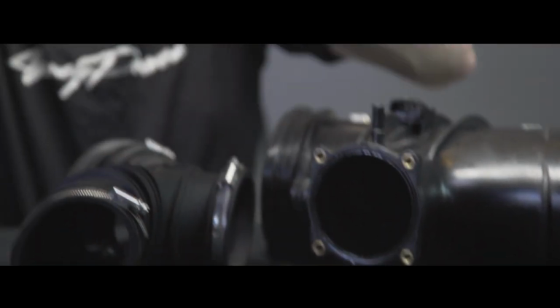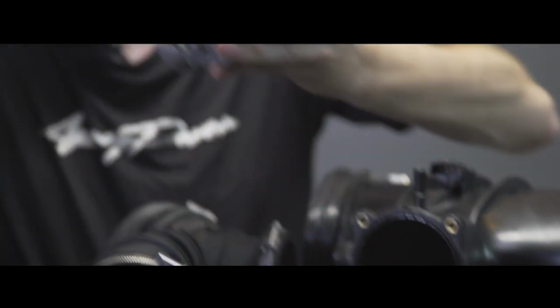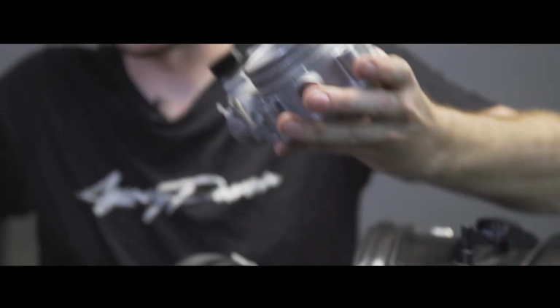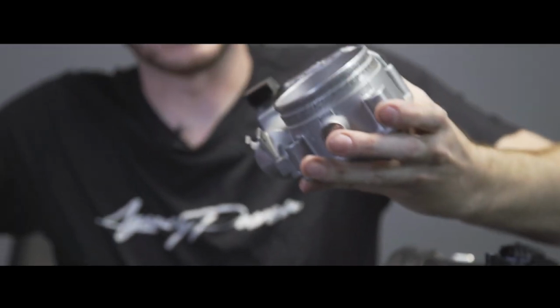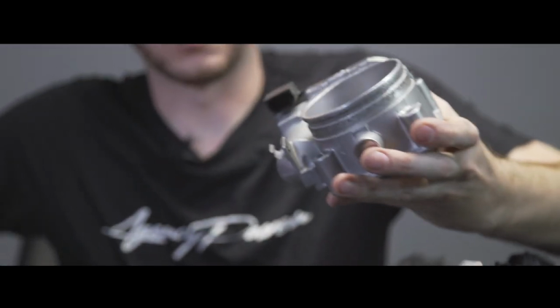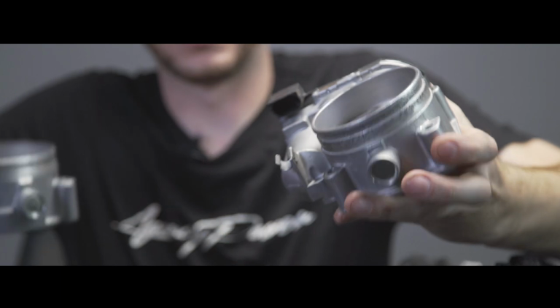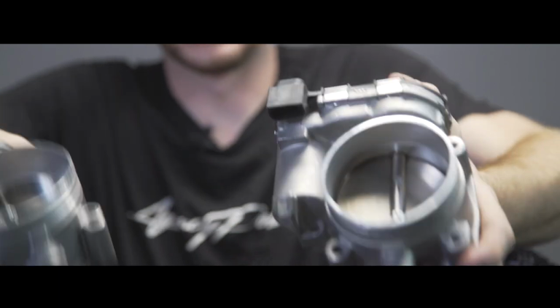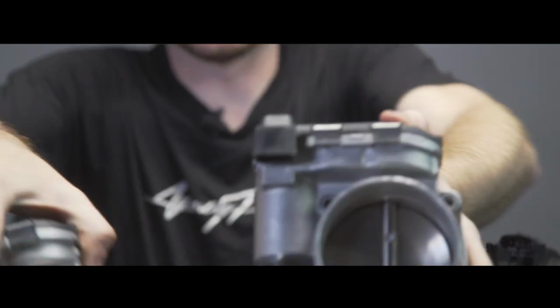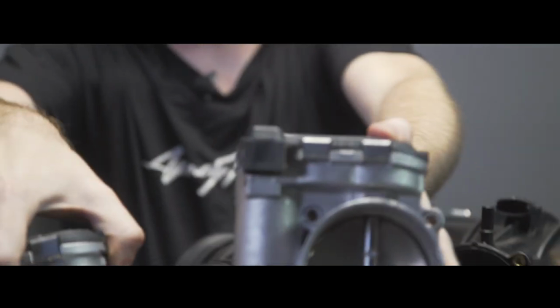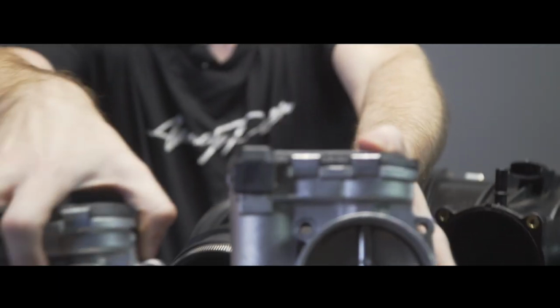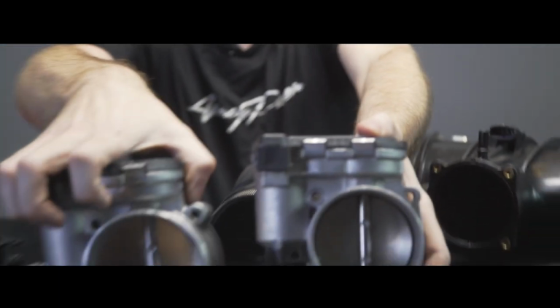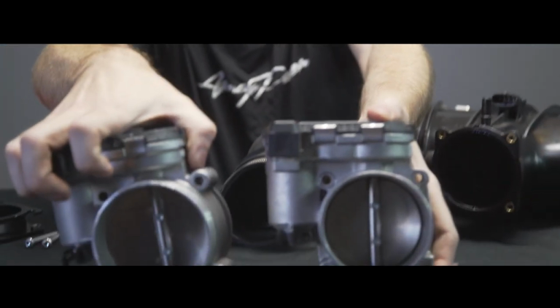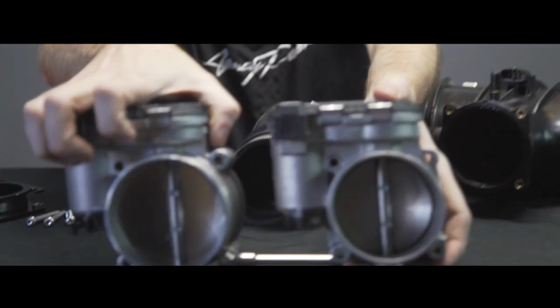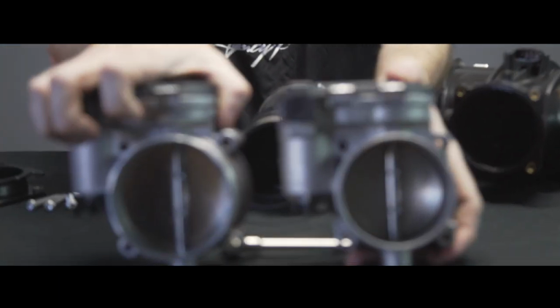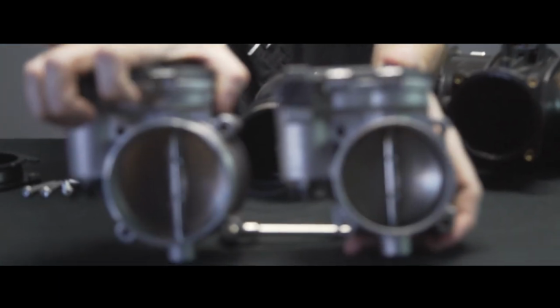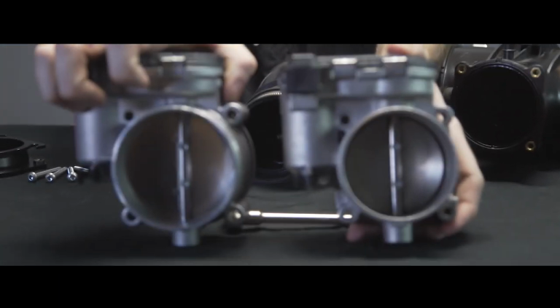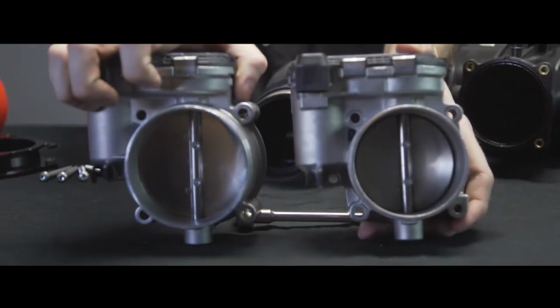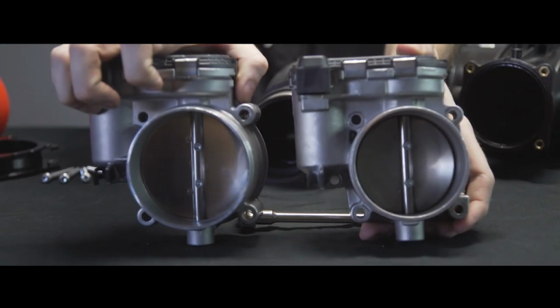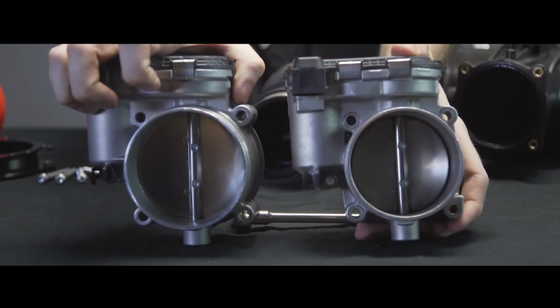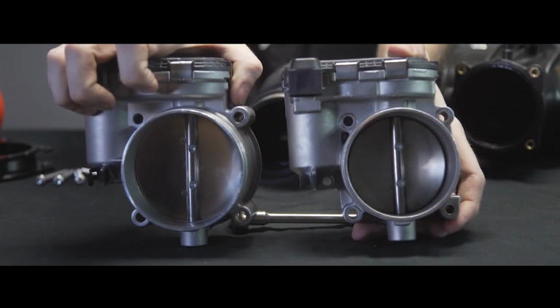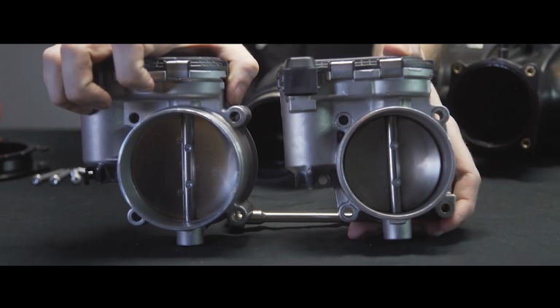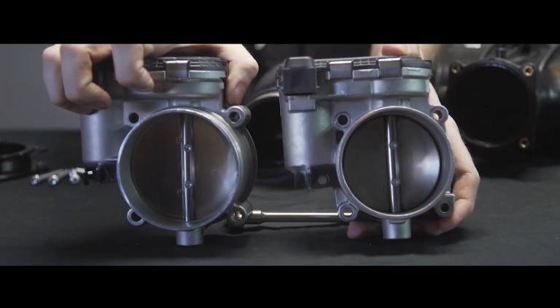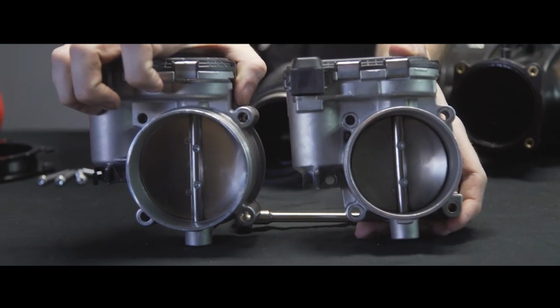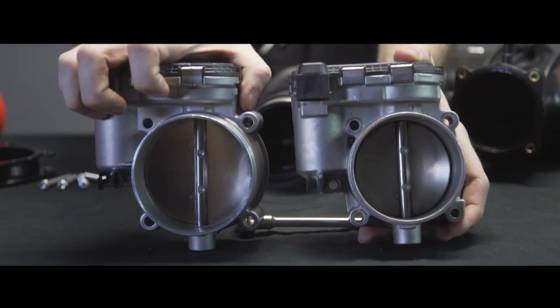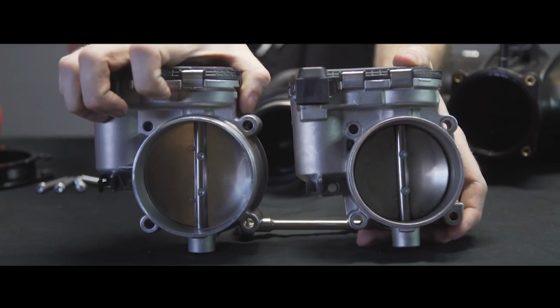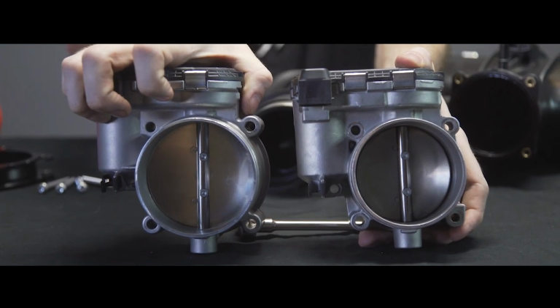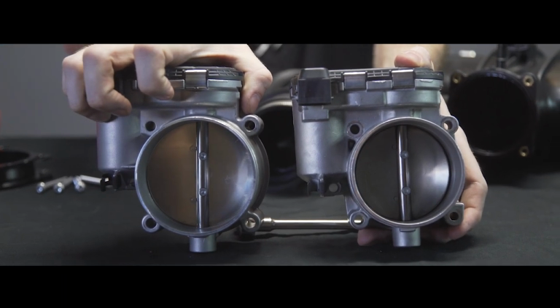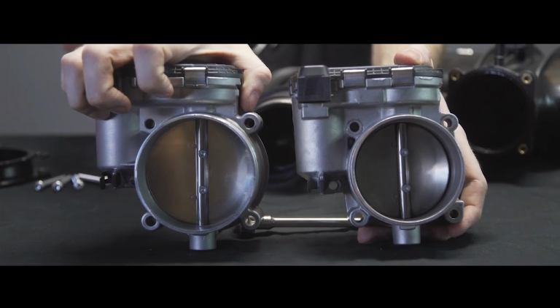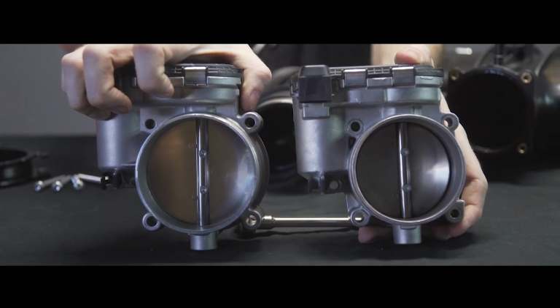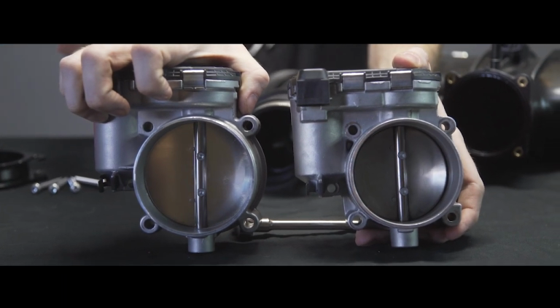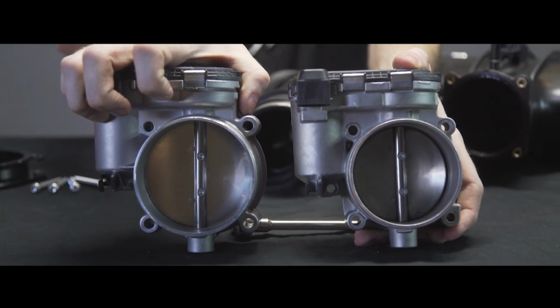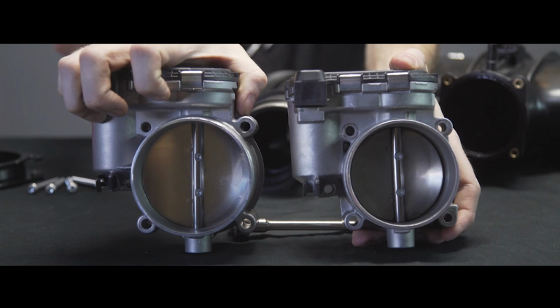As you can see here, the difference in the throttle body size — quite a big difference. Should definitely give you a nice power increase.